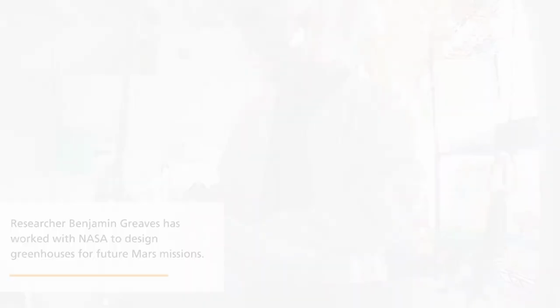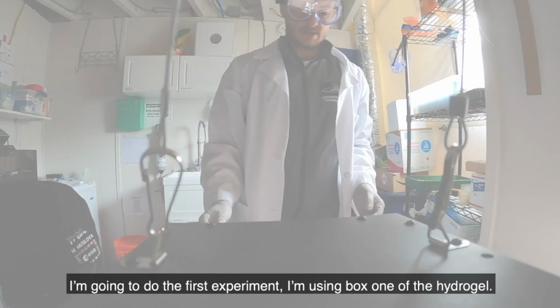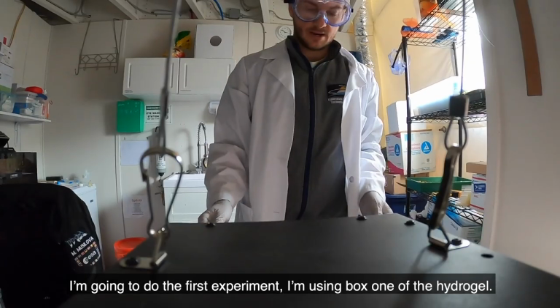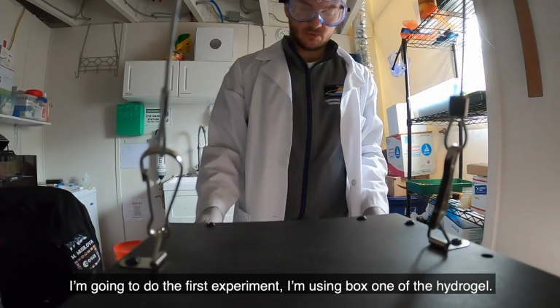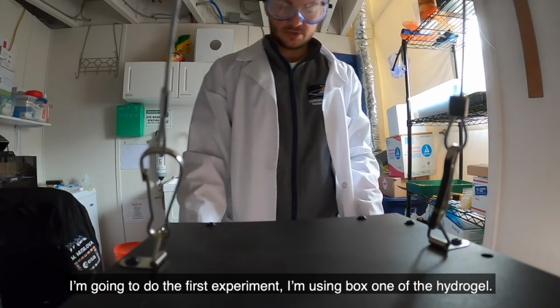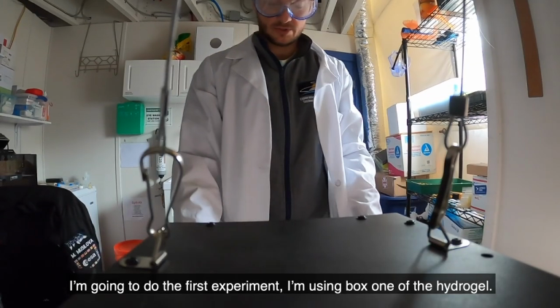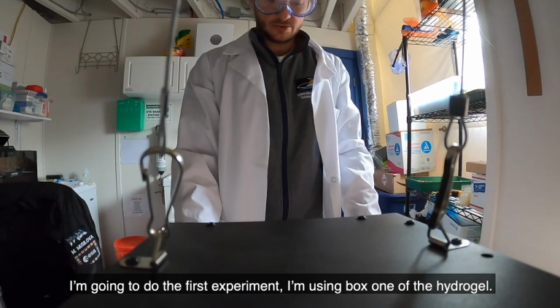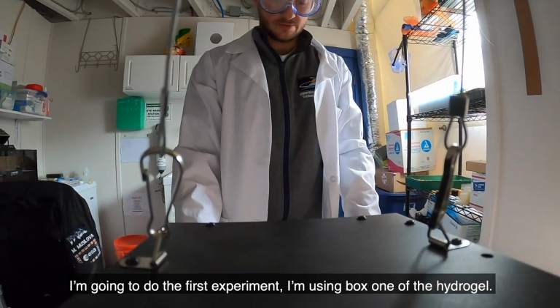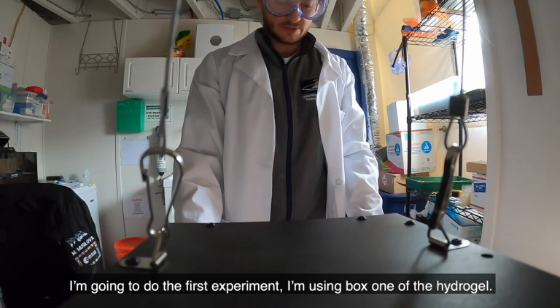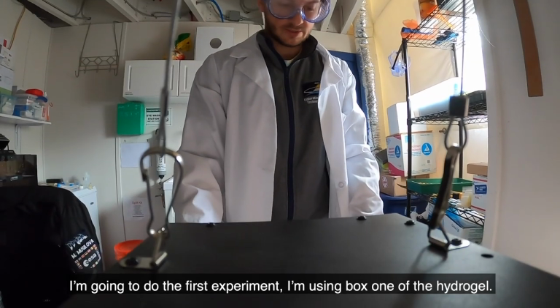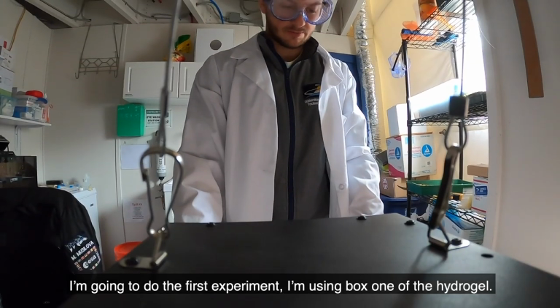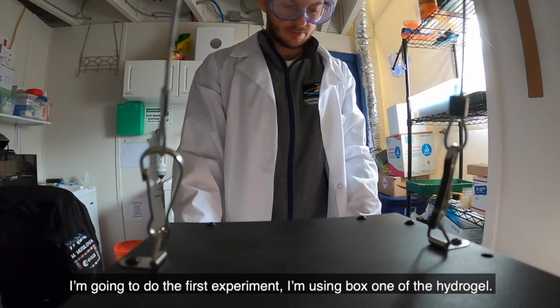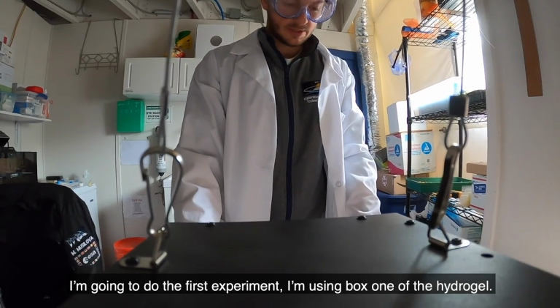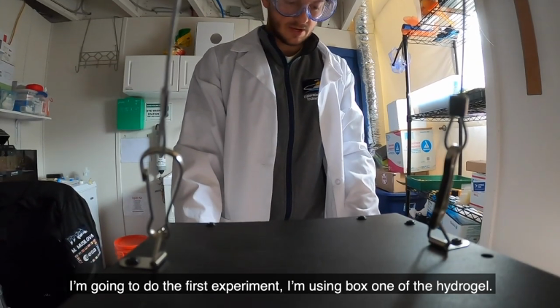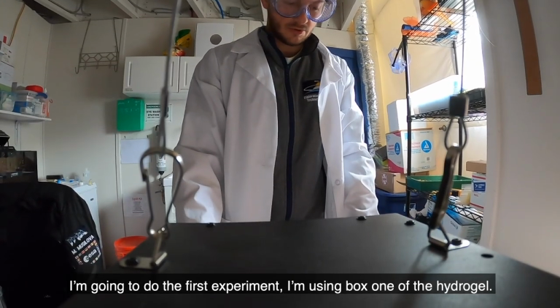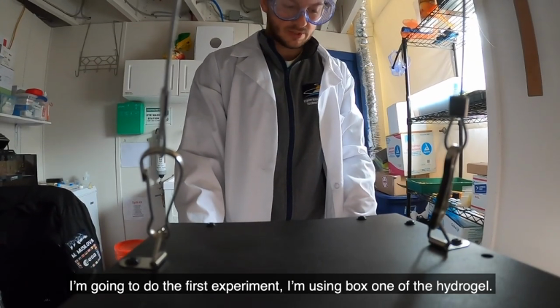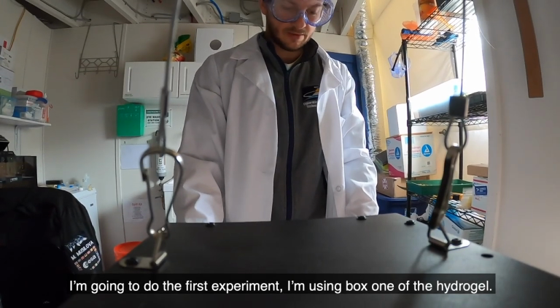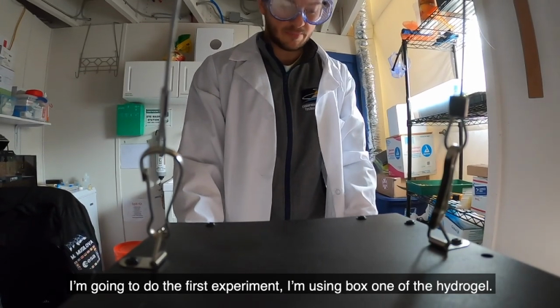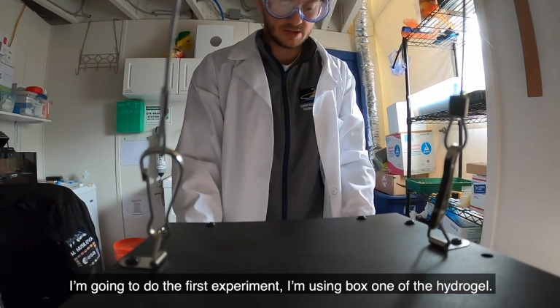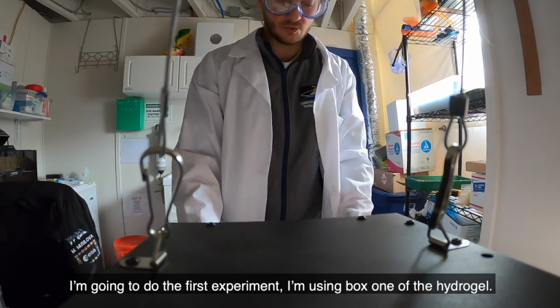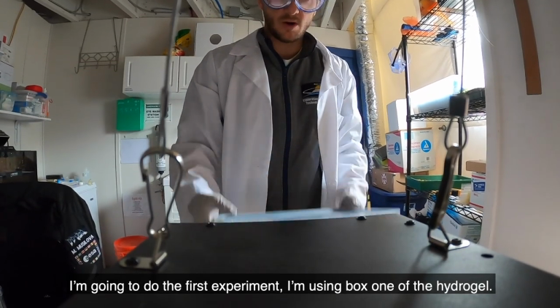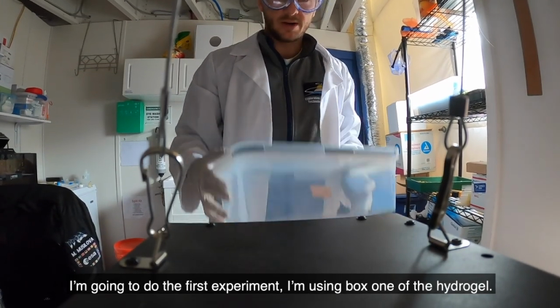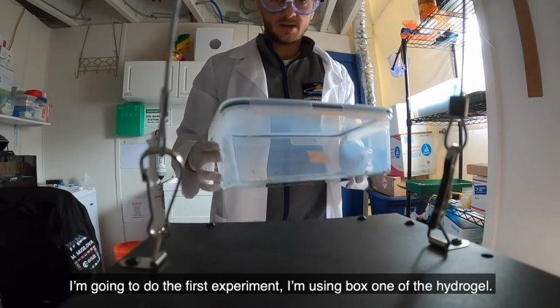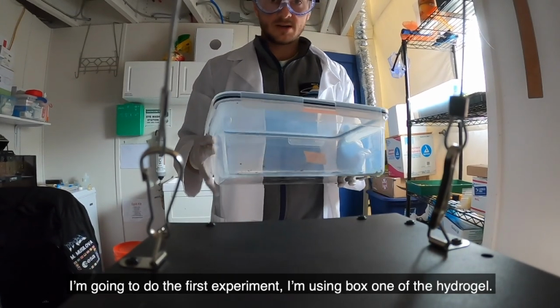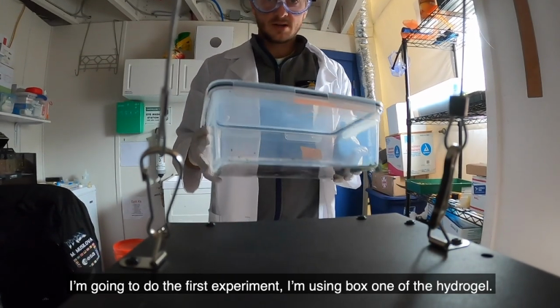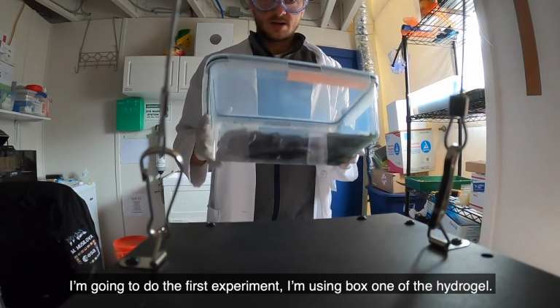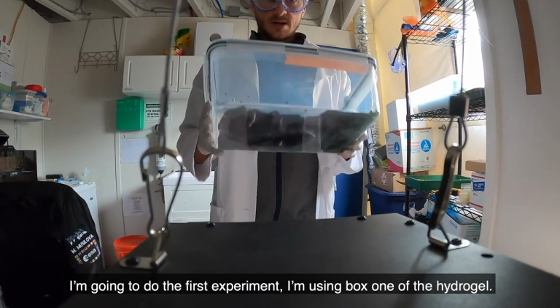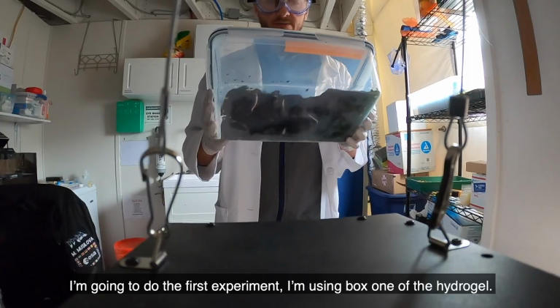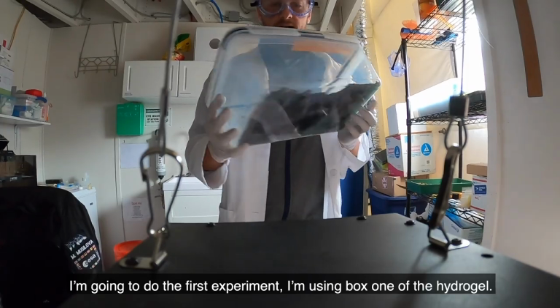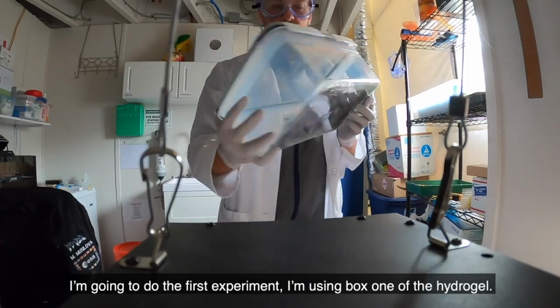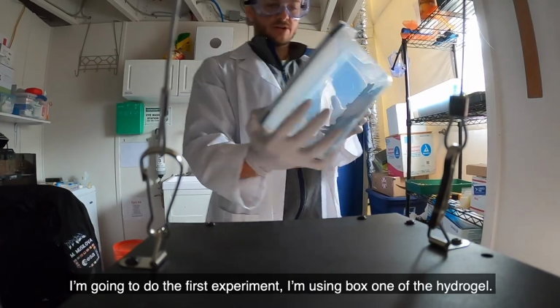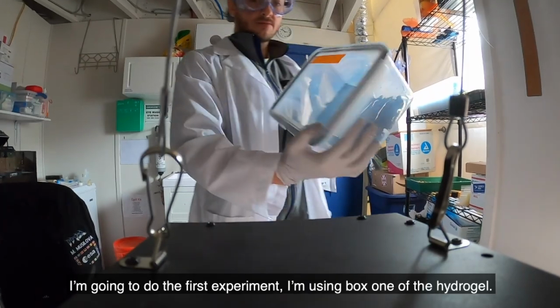I am going to do the first experiment. I'm using box one of the hydrogel.